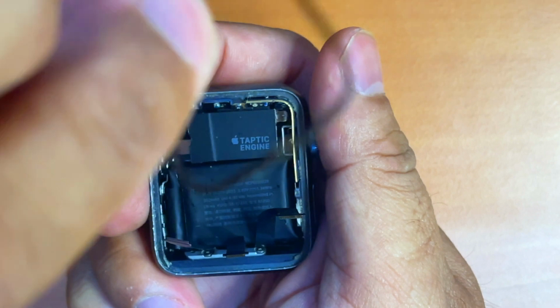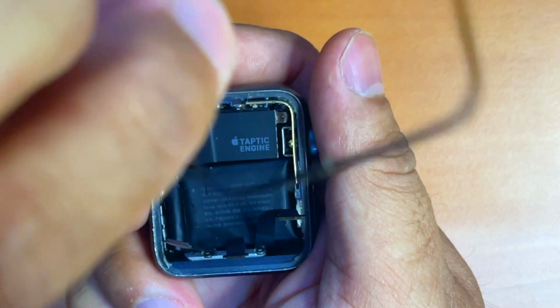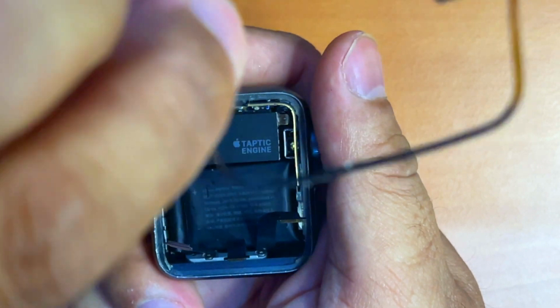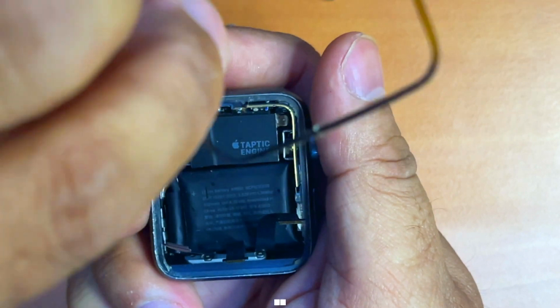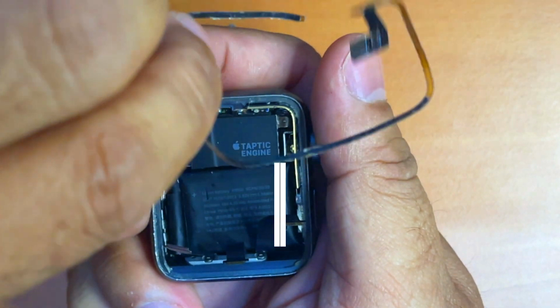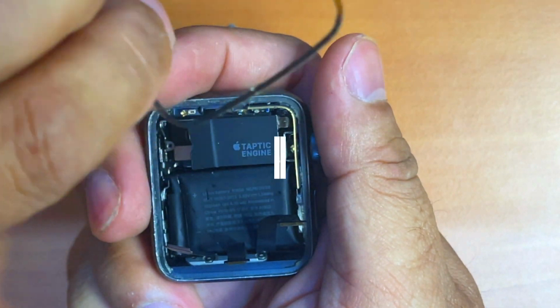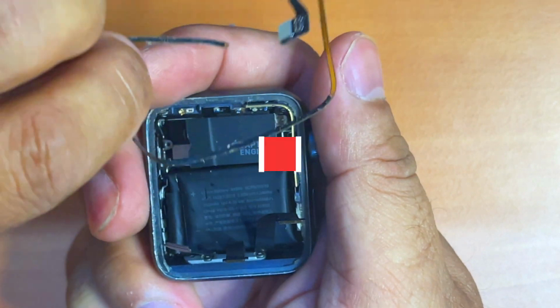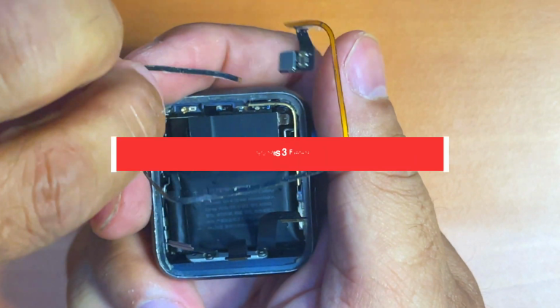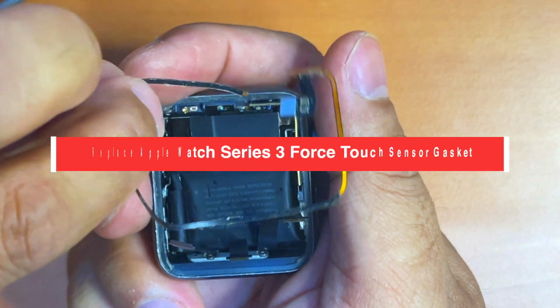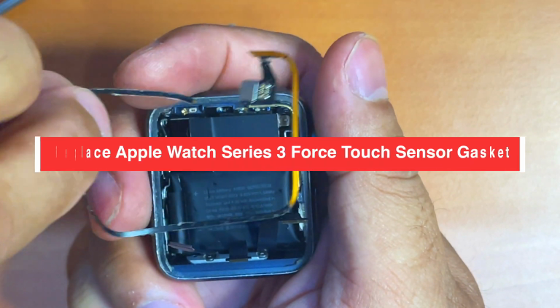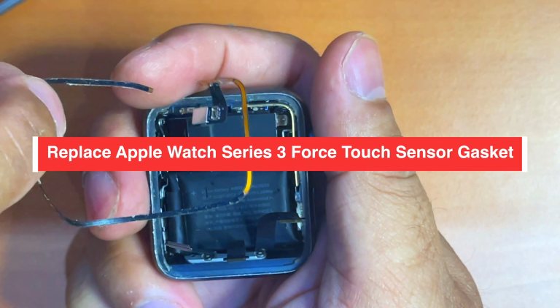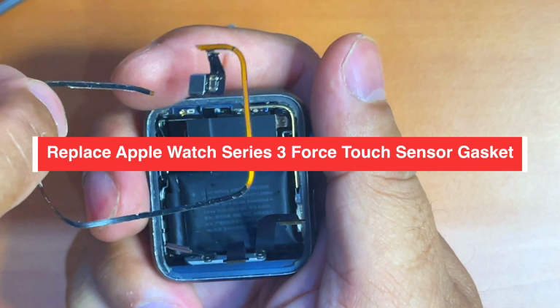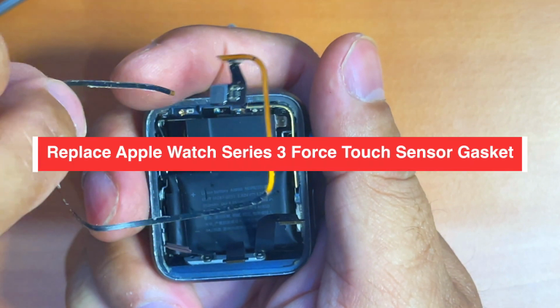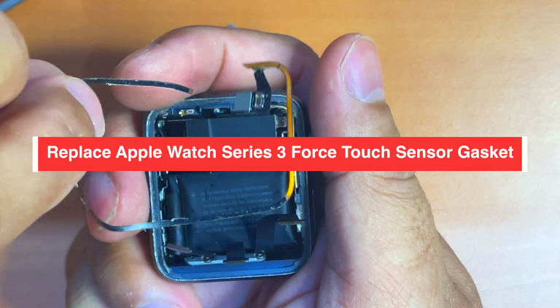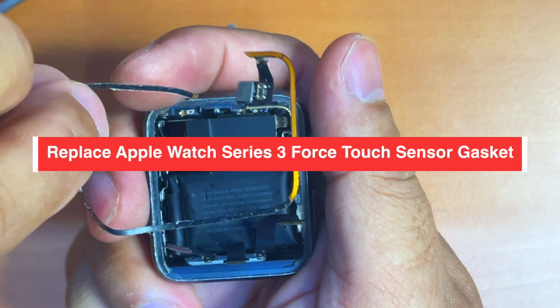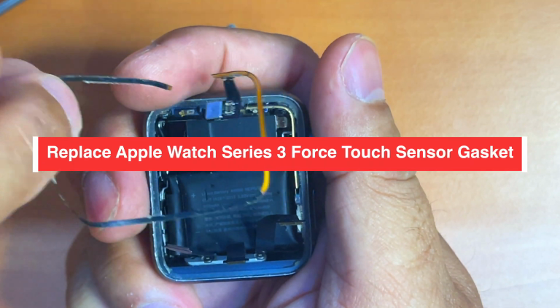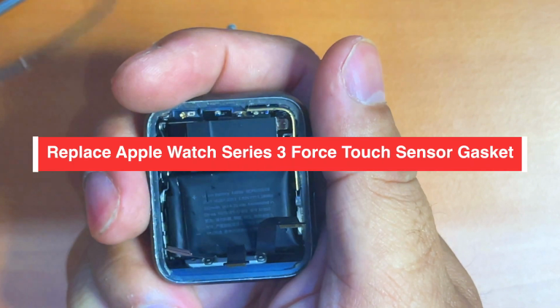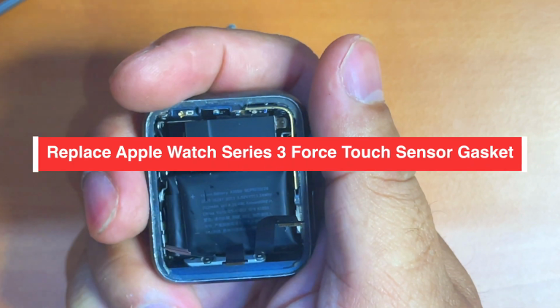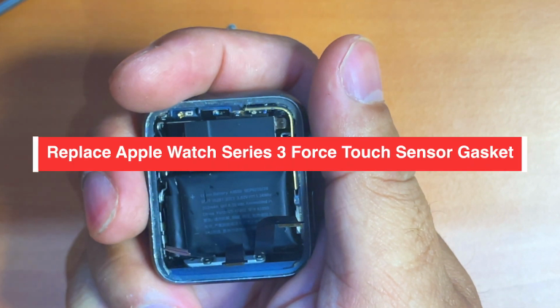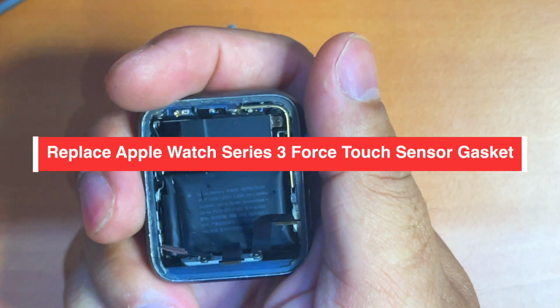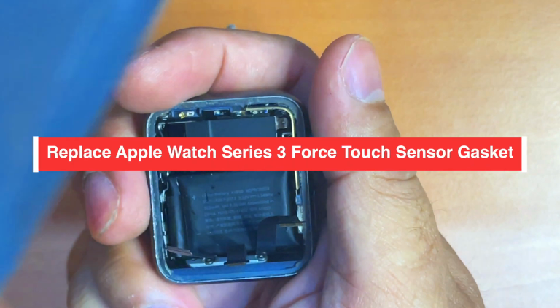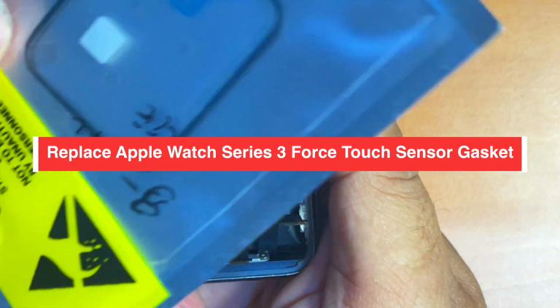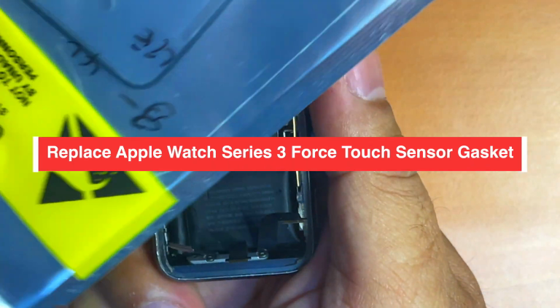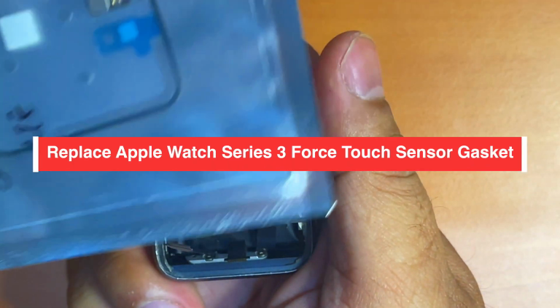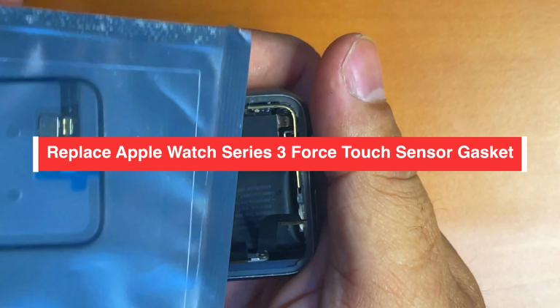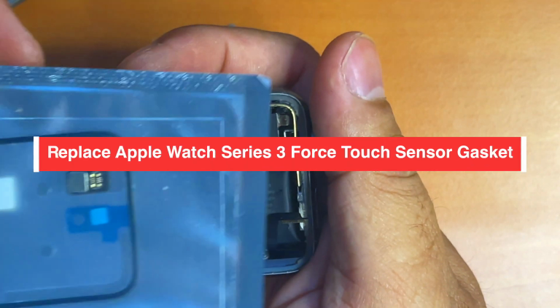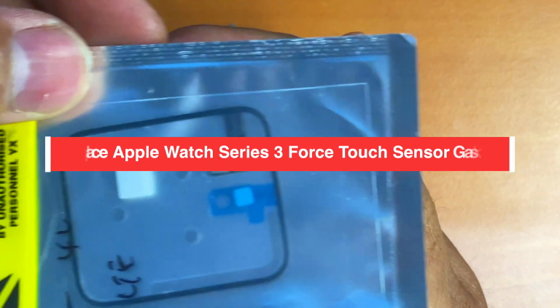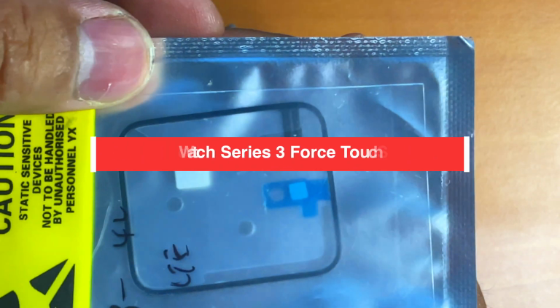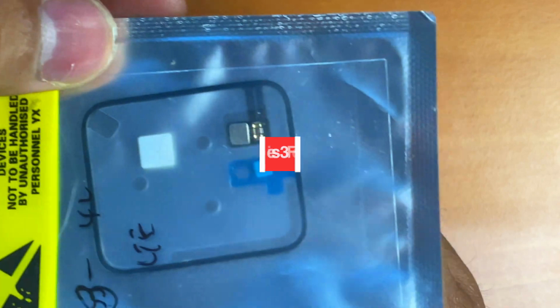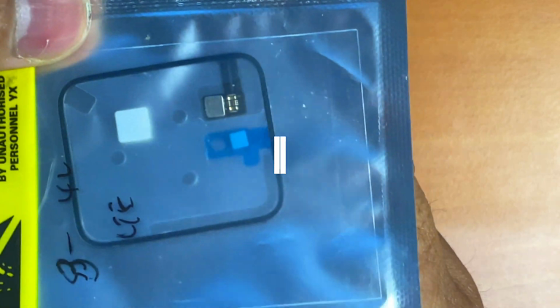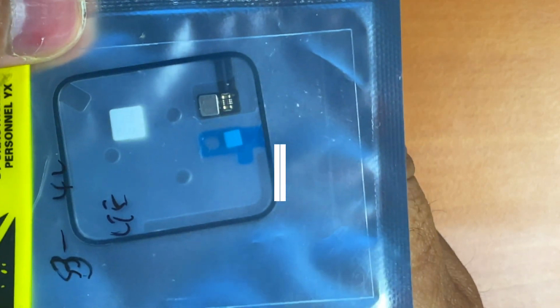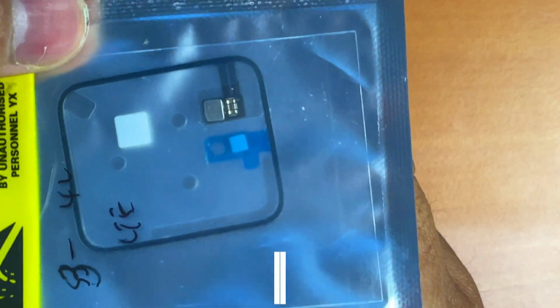Hi guys, today I'll be showing you how to replace the force touch sensor on your Apple Watch Series 3 in 2024.